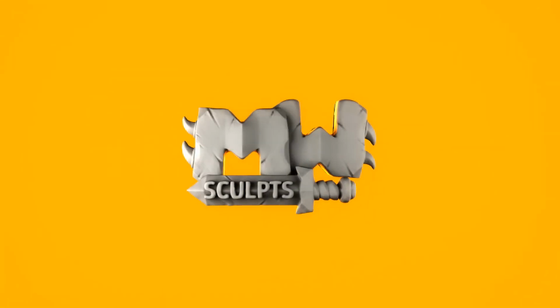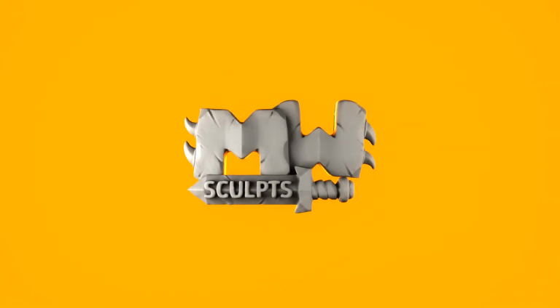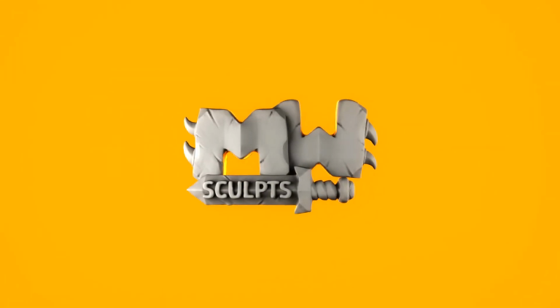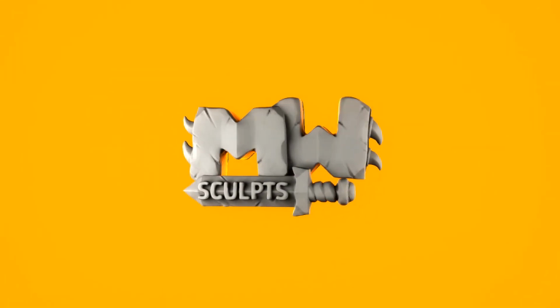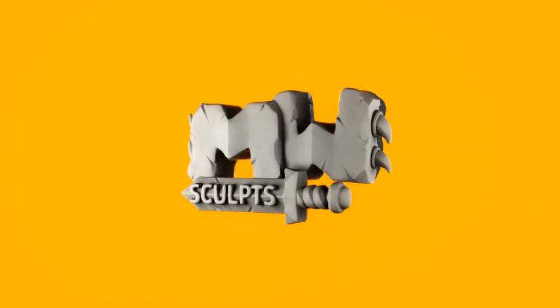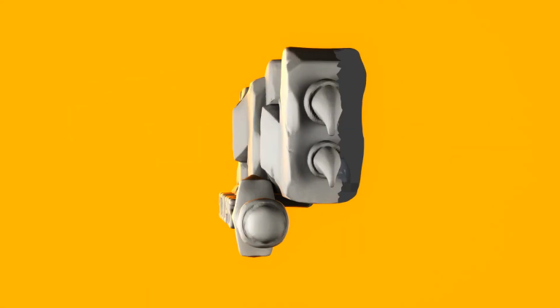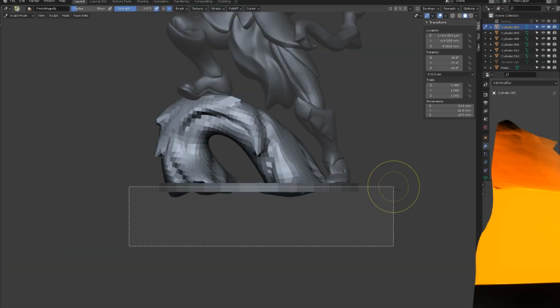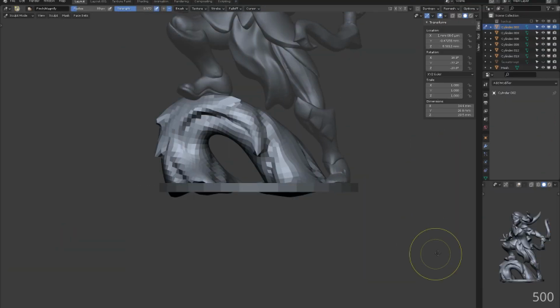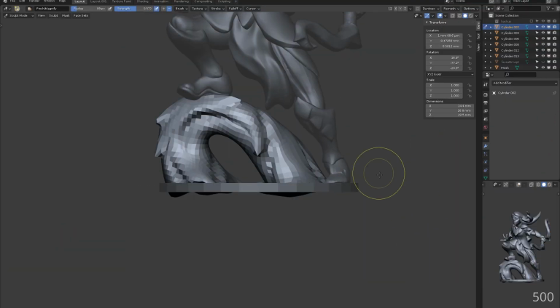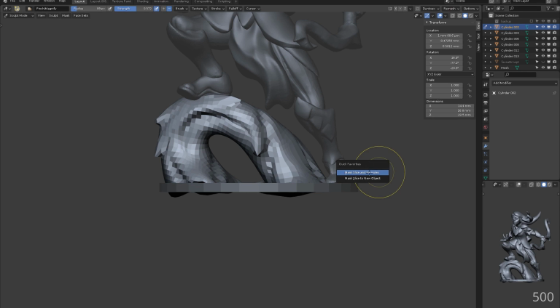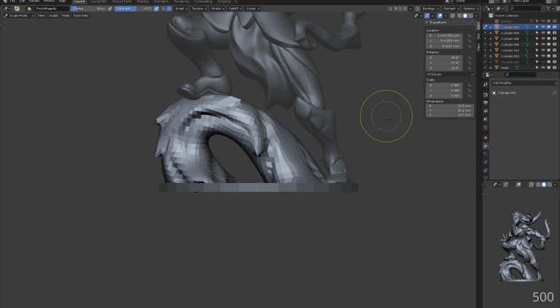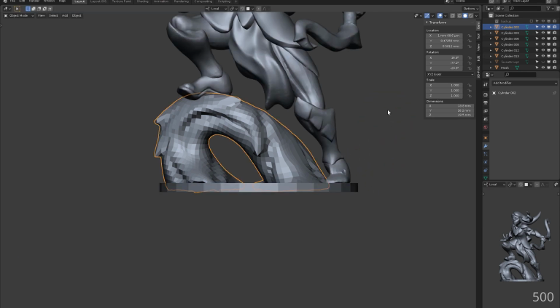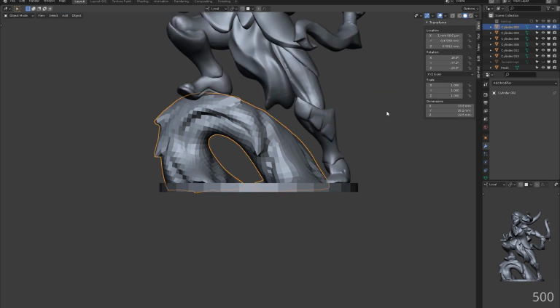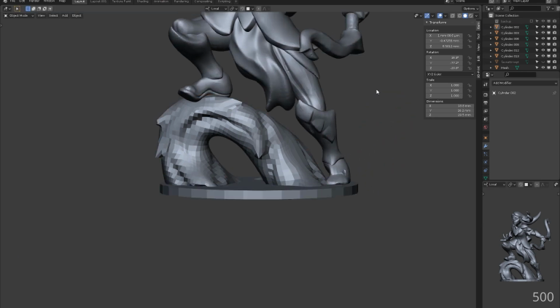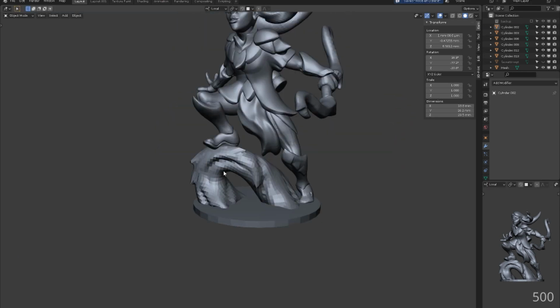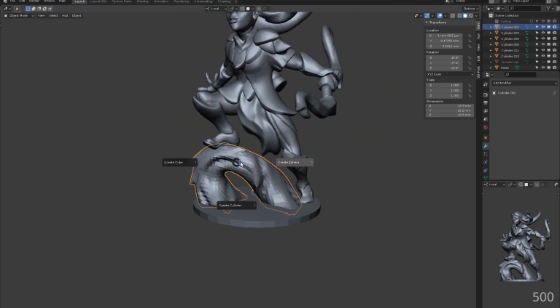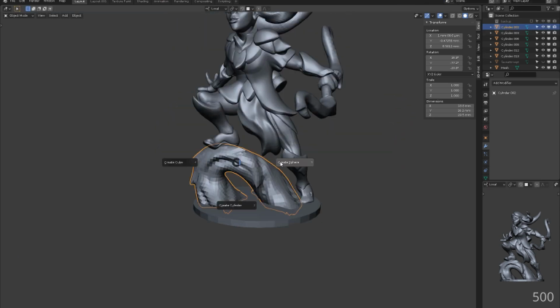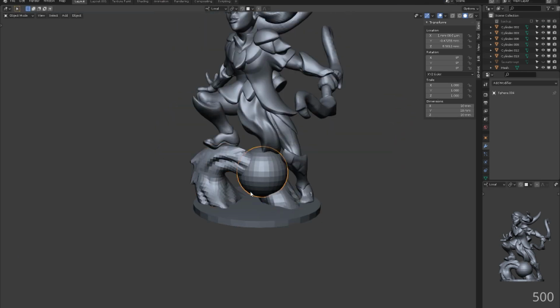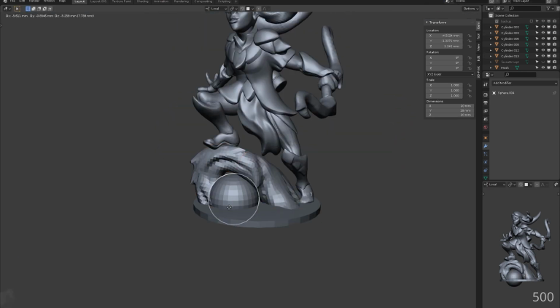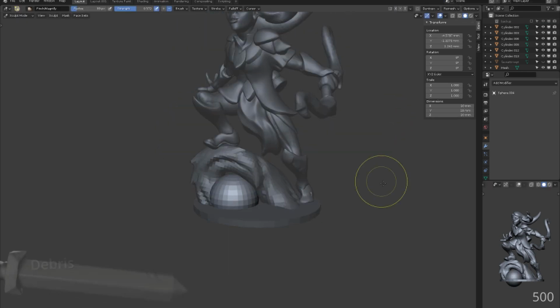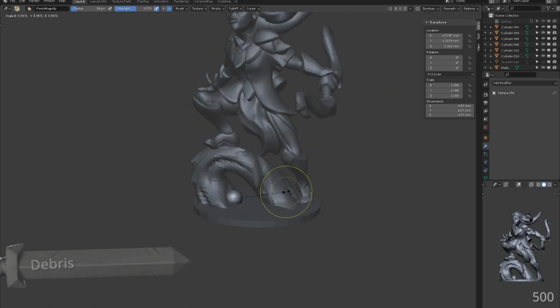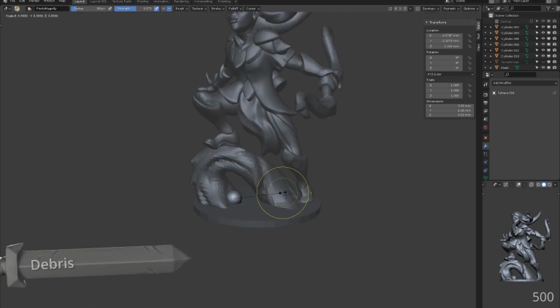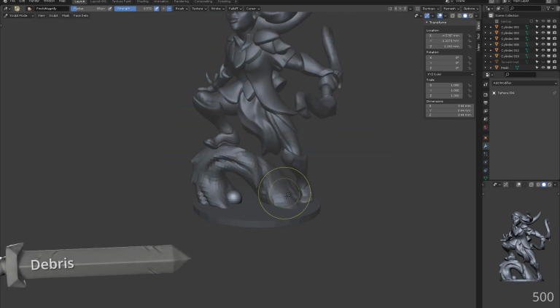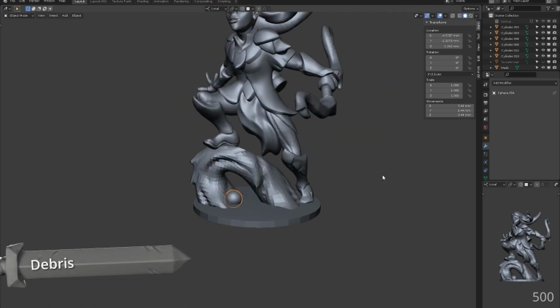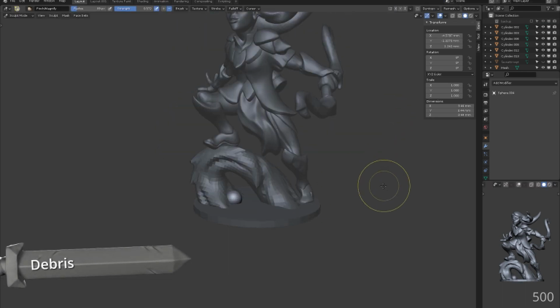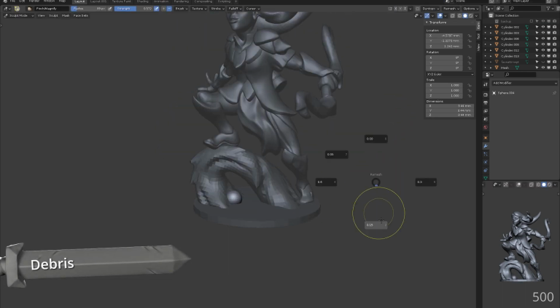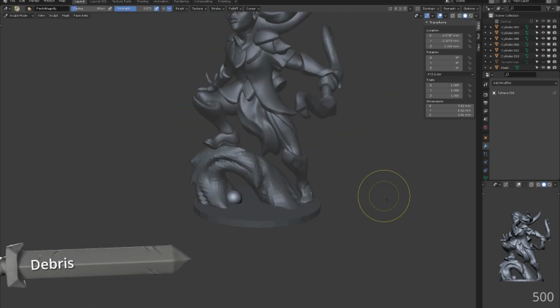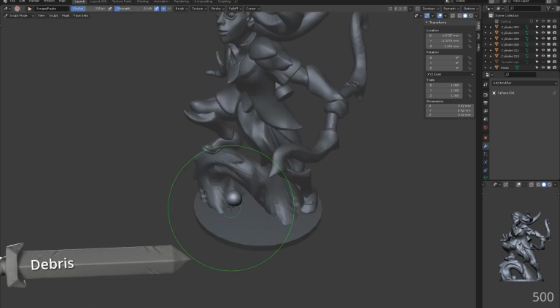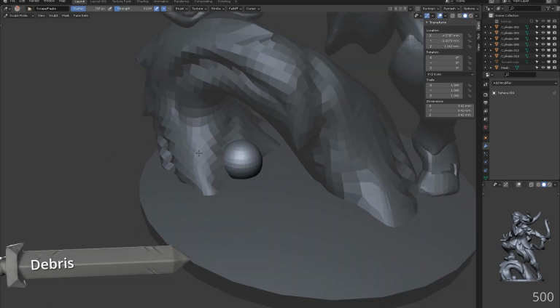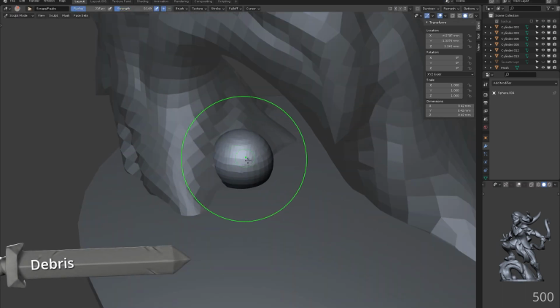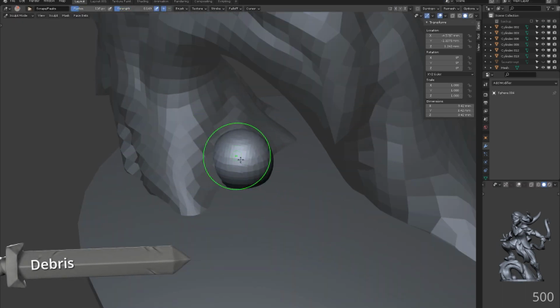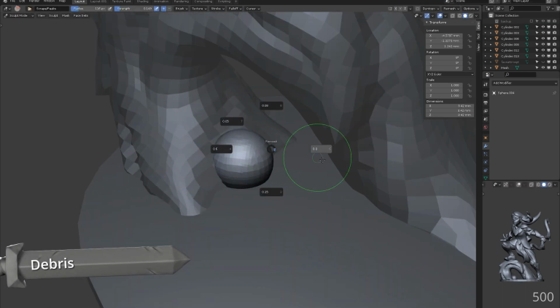I forgot to record briefly, and the trunk has been defined a little more using draw sharp to create the impression of wood grain.